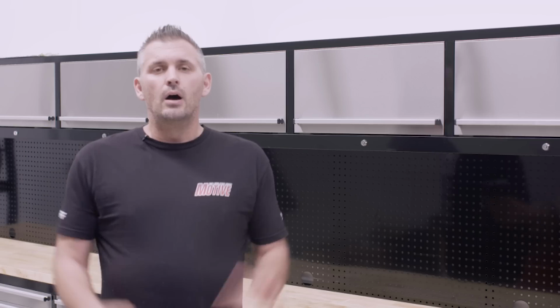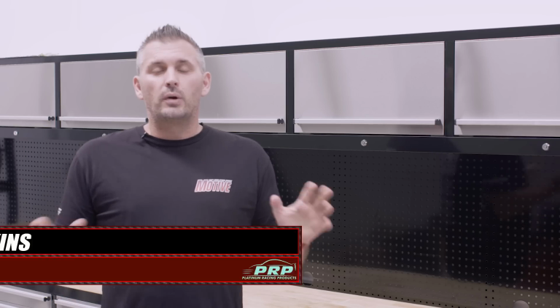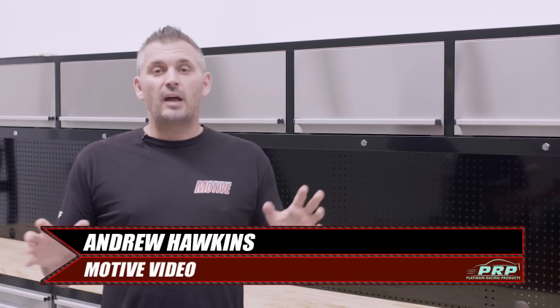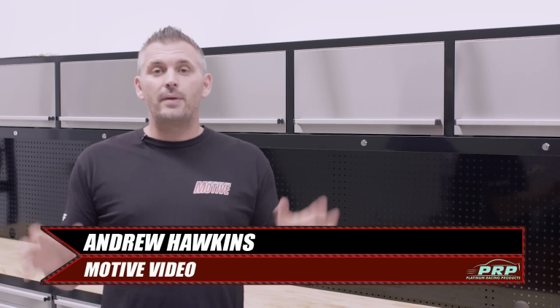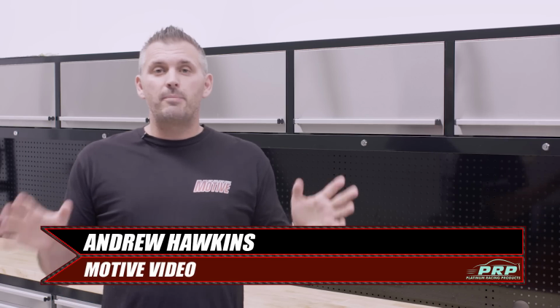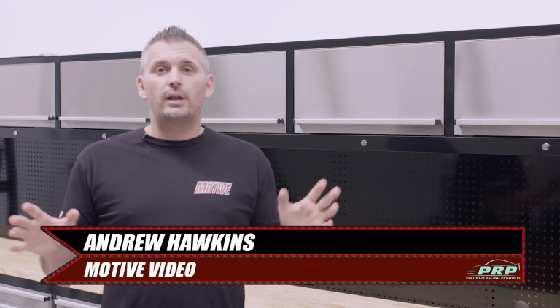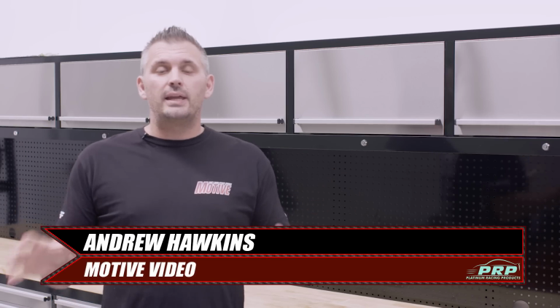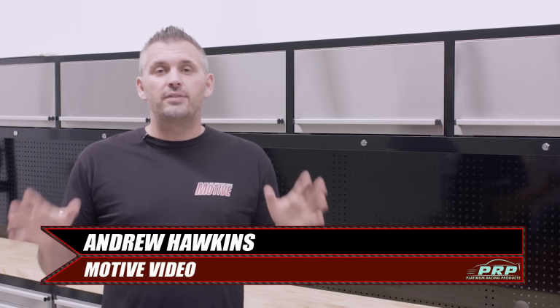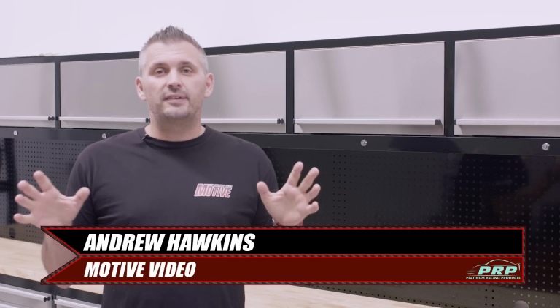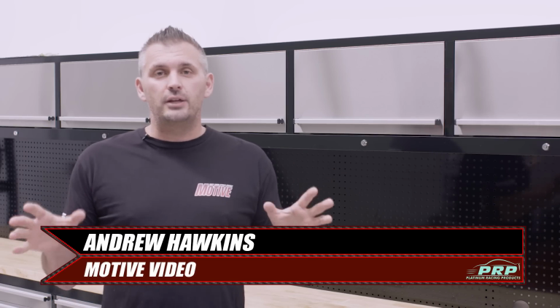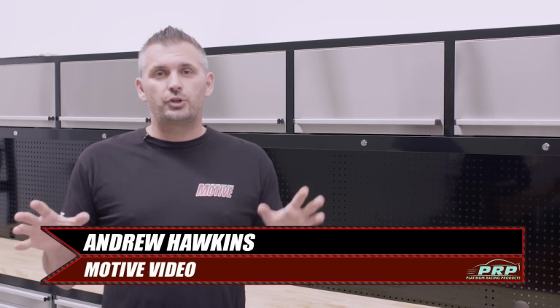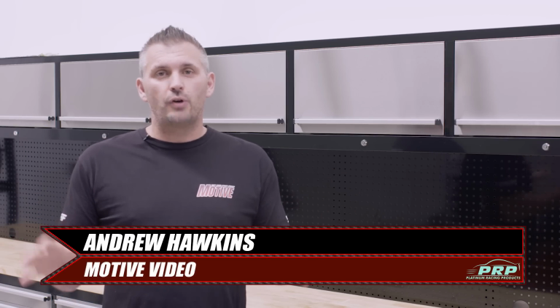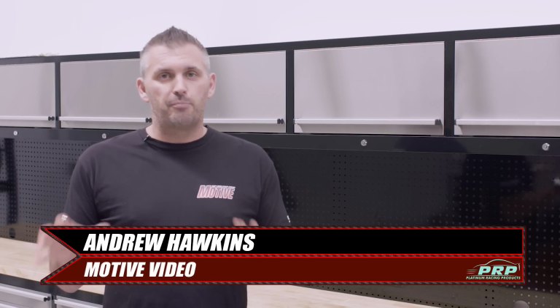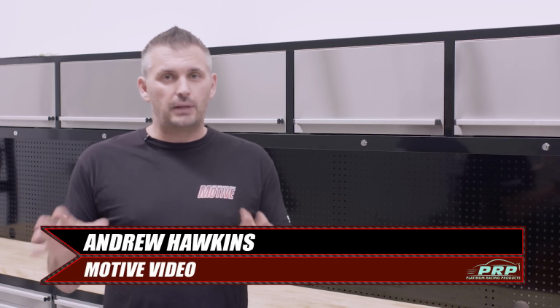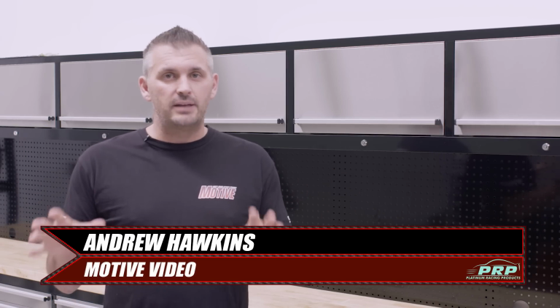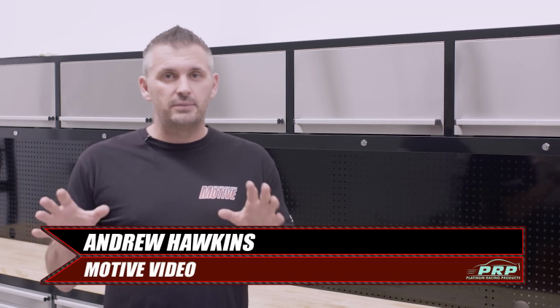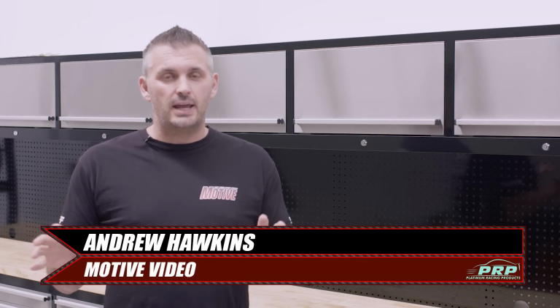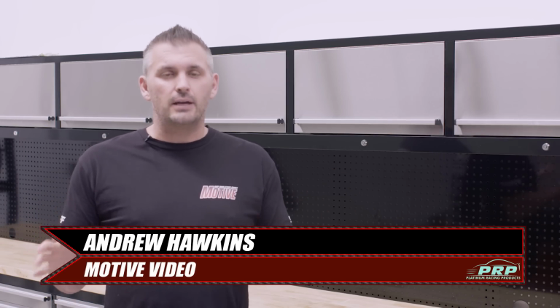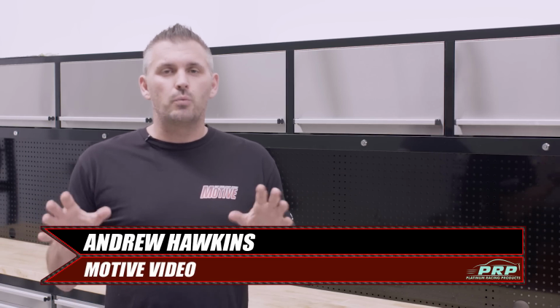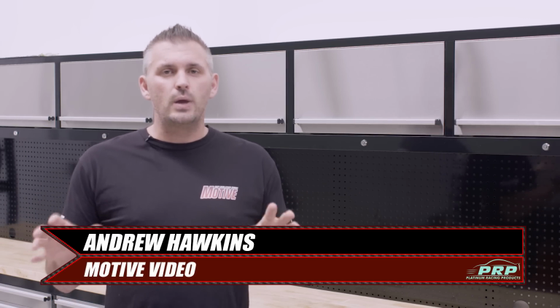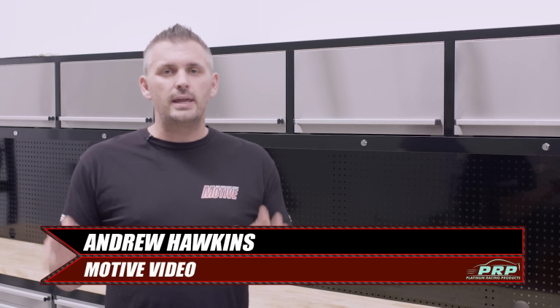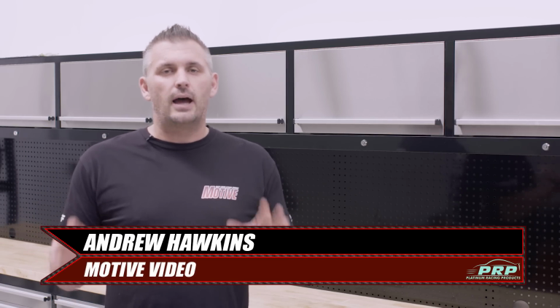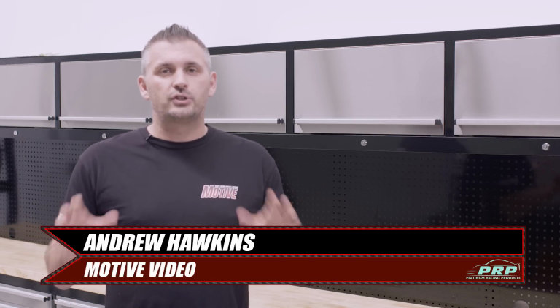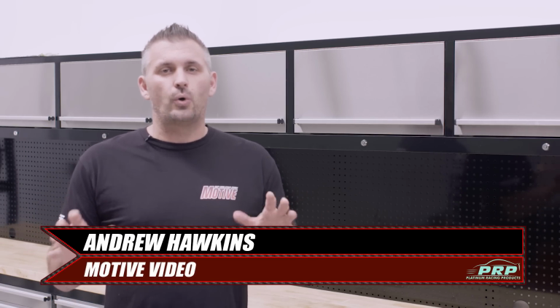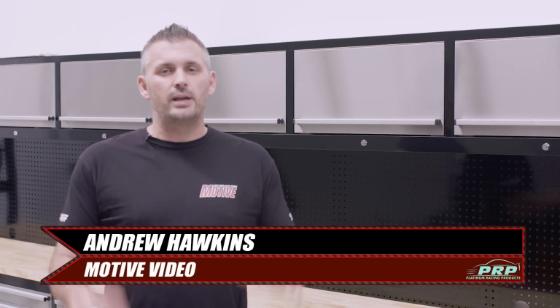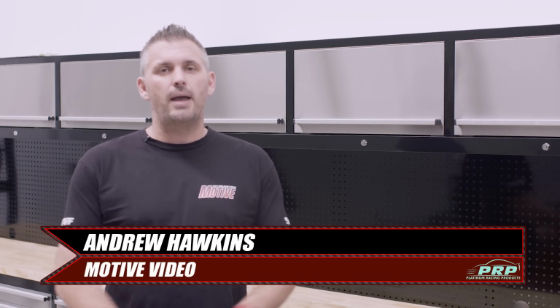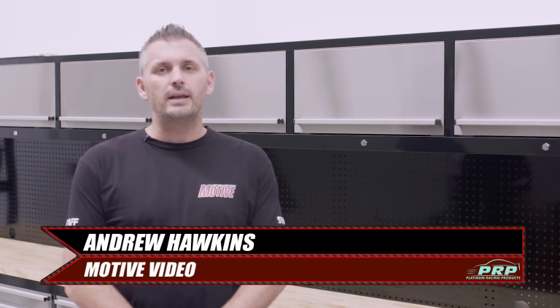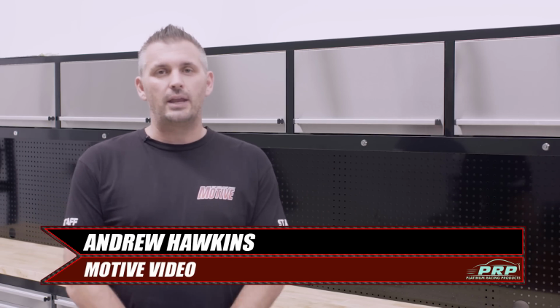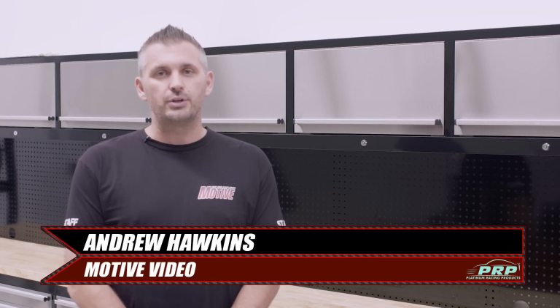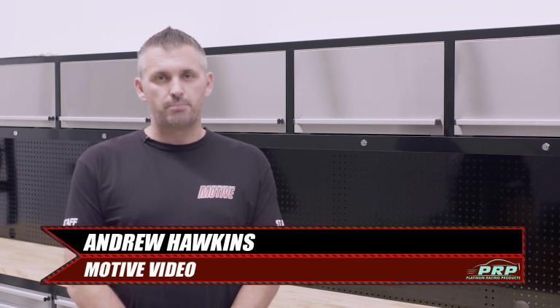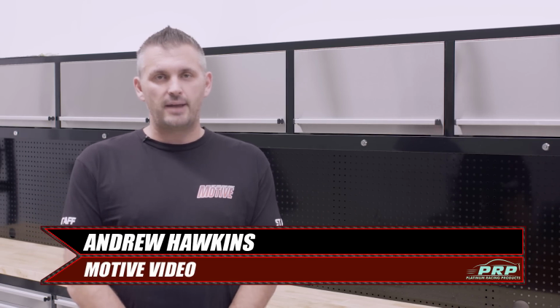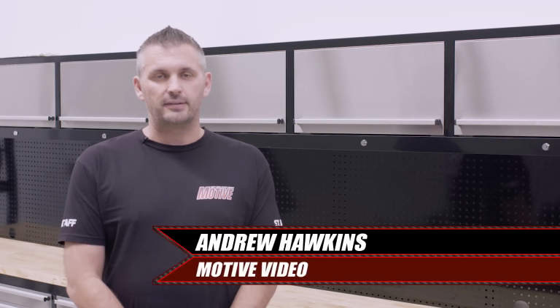What's up everybody? In this issue of Platinum Tech, we are talking about engine braces.